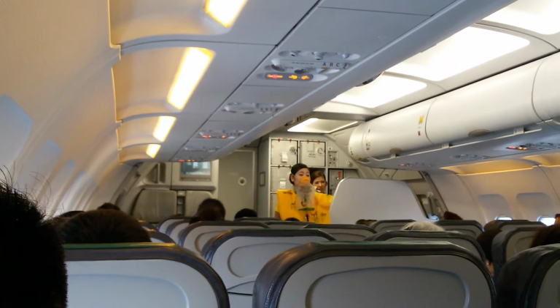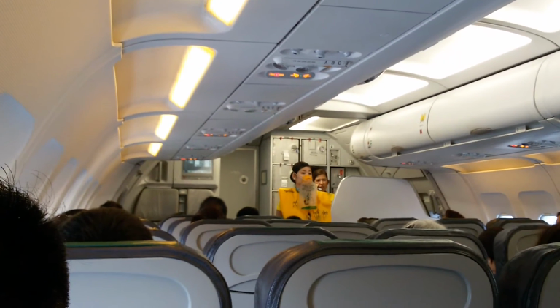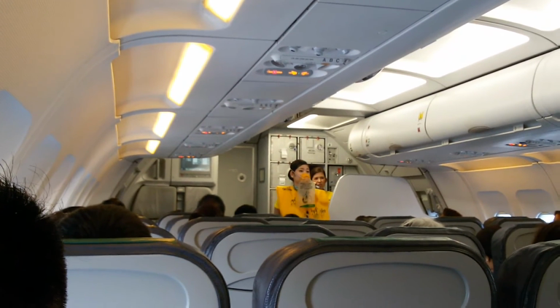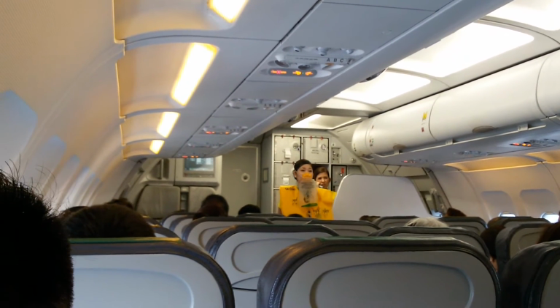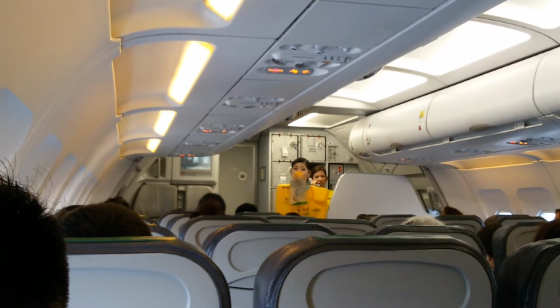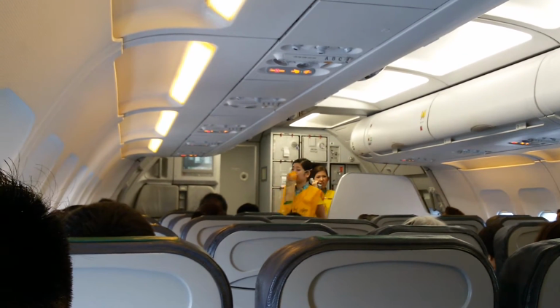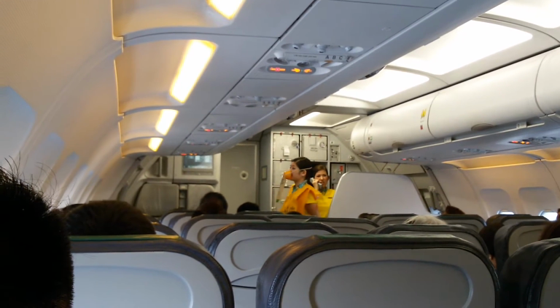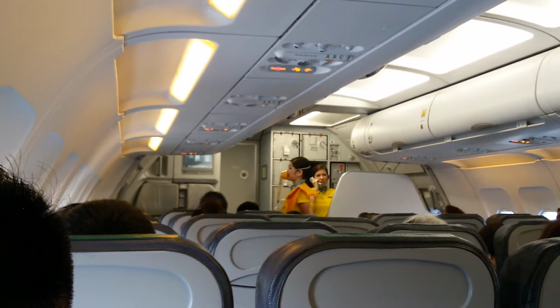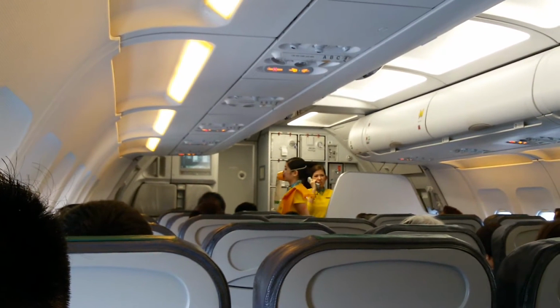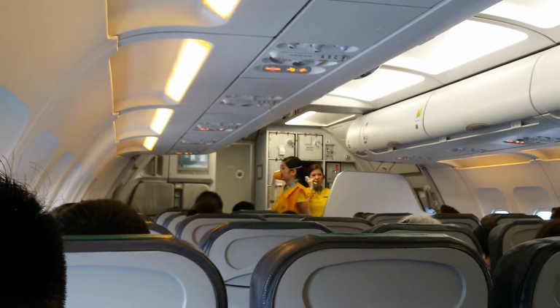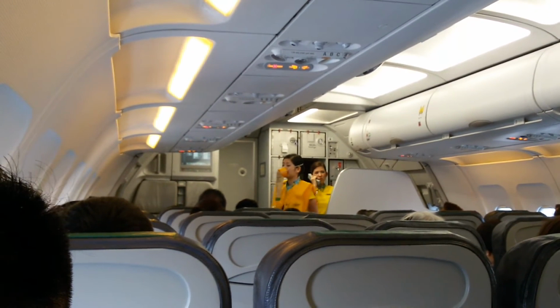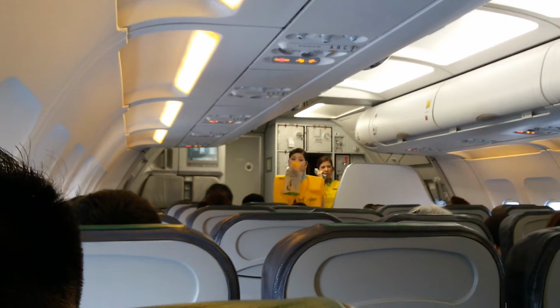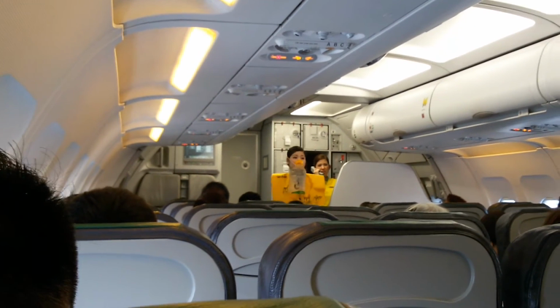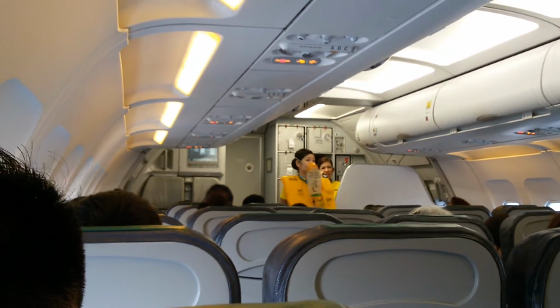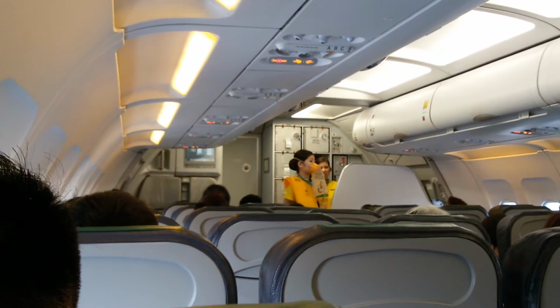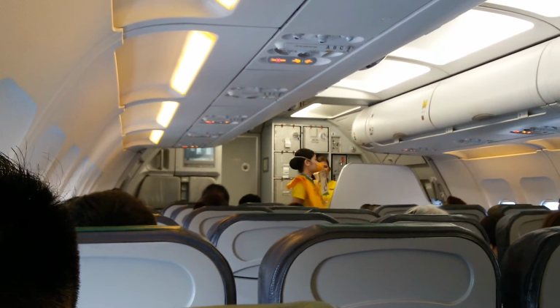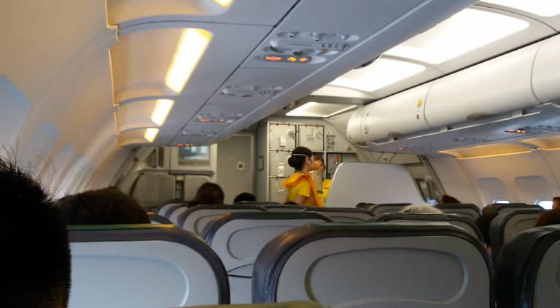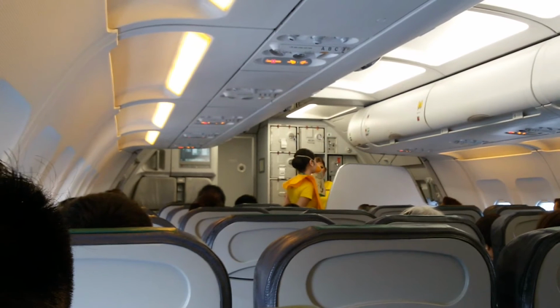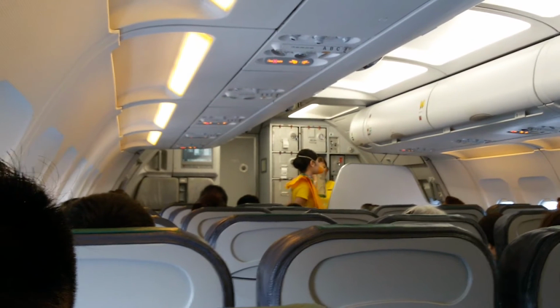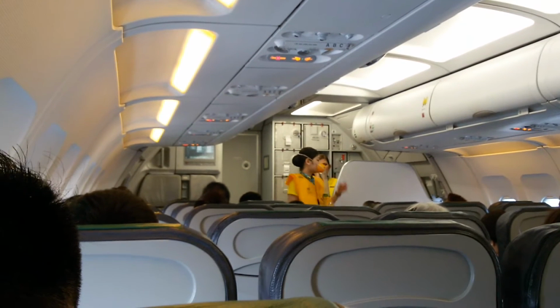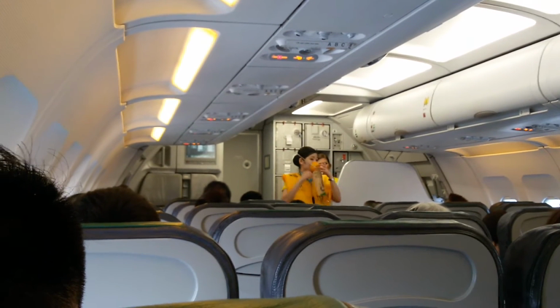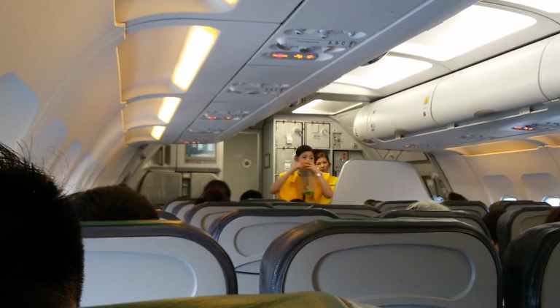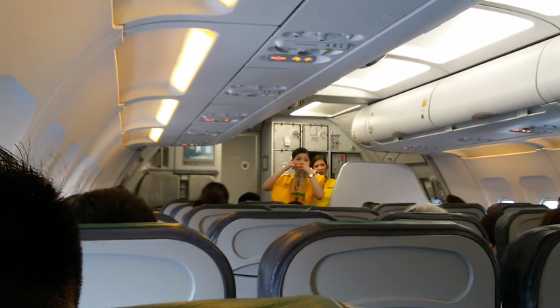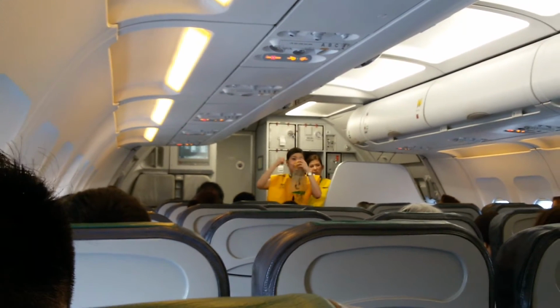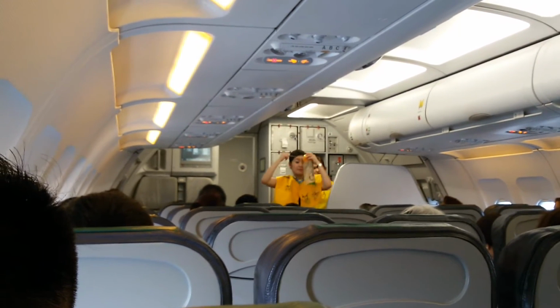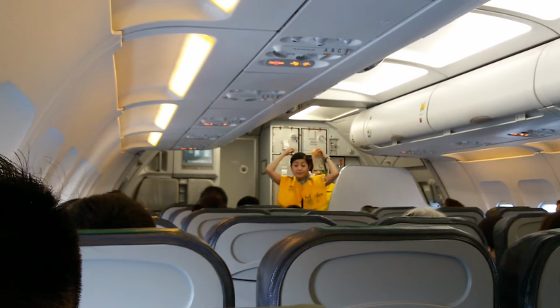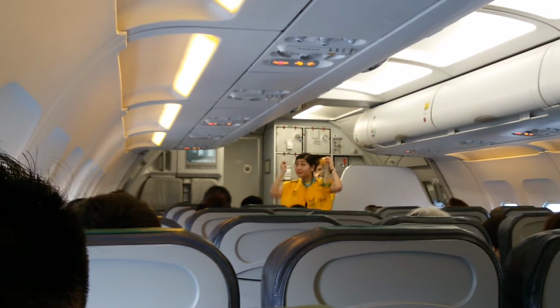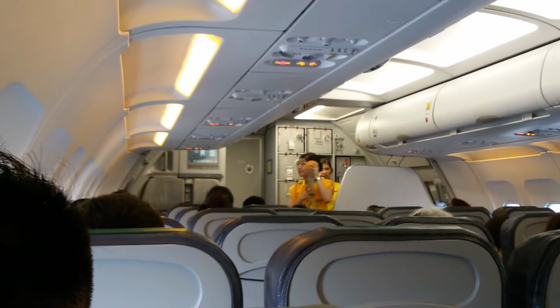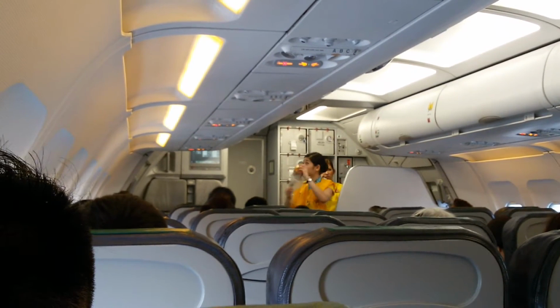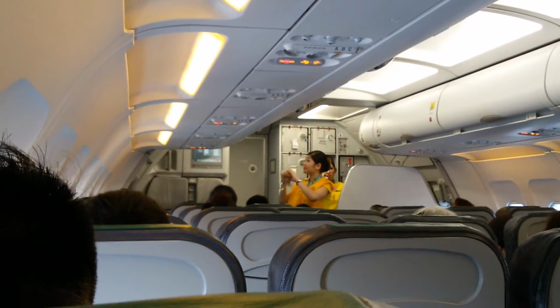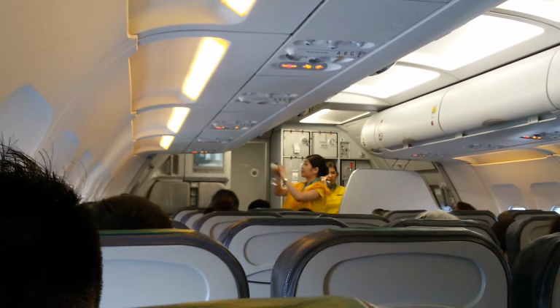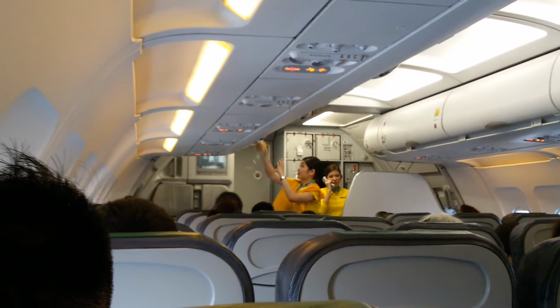If you are traveling with a child, first put on your own mask, and then the child's mask. Keep the mask on until advised to remove it.